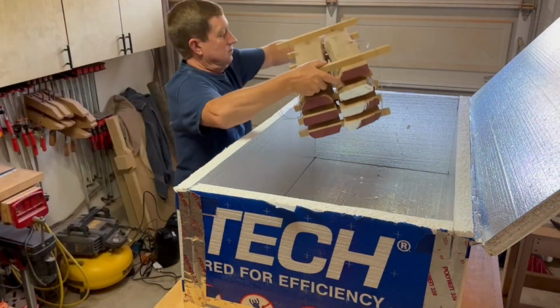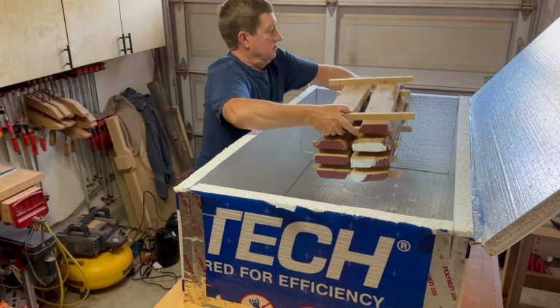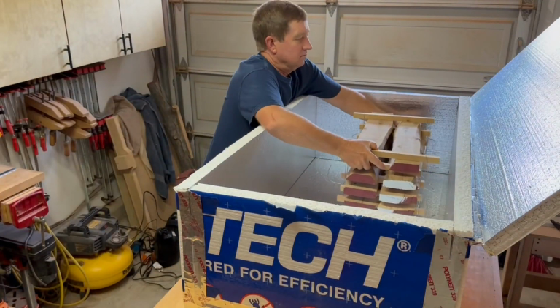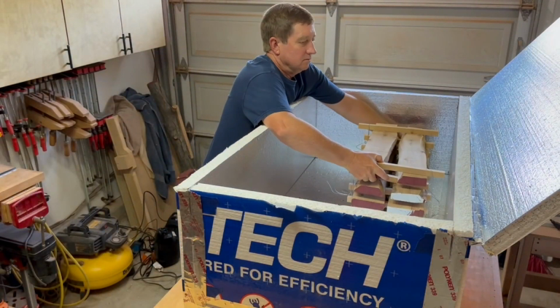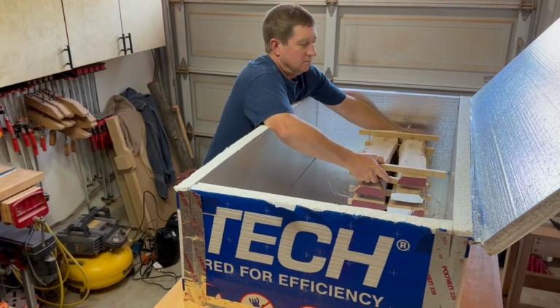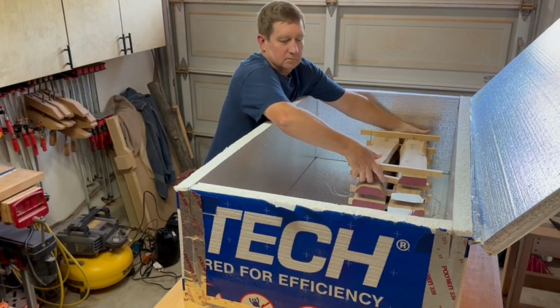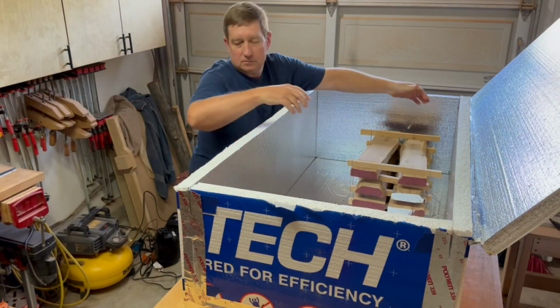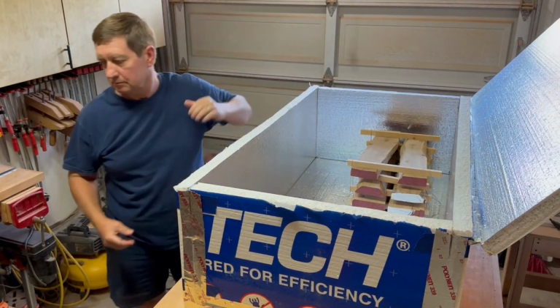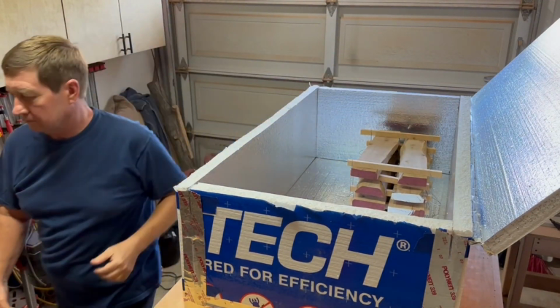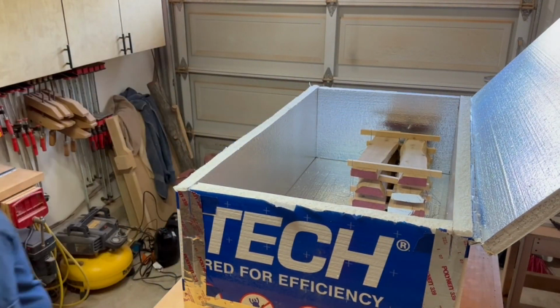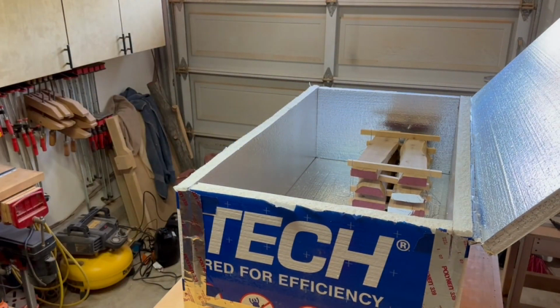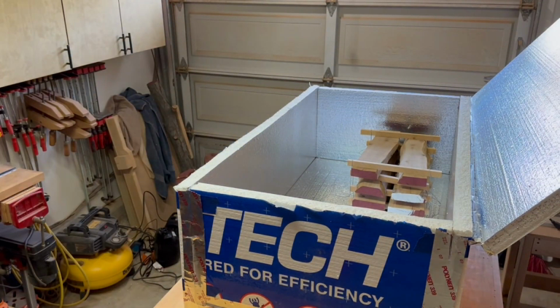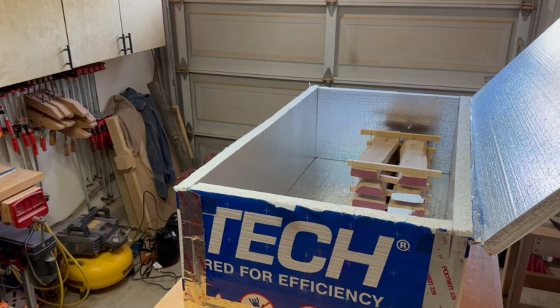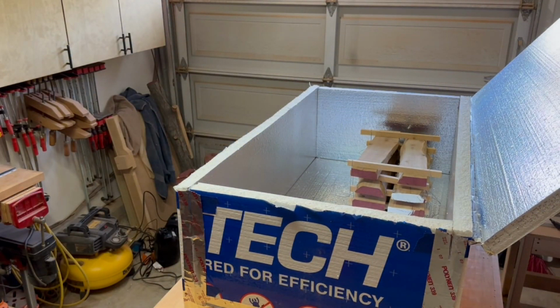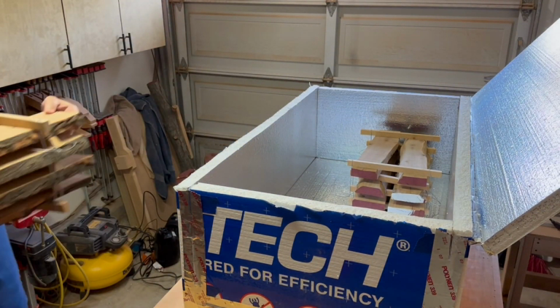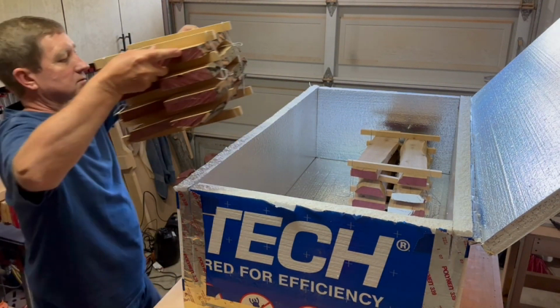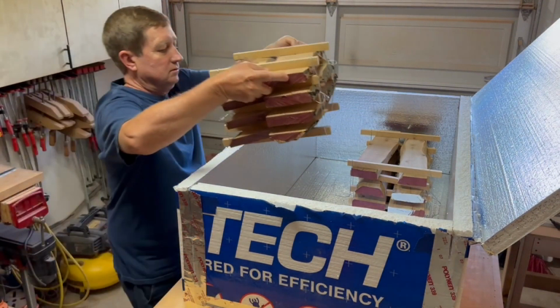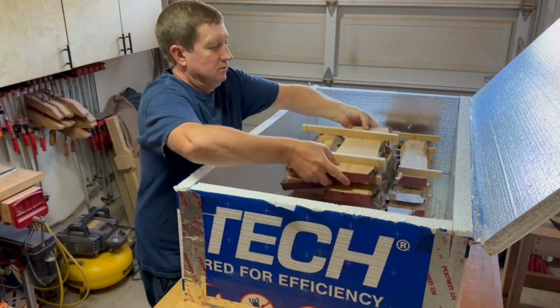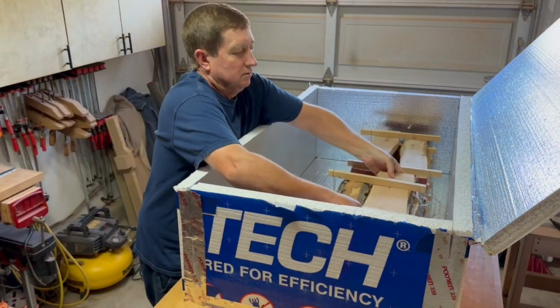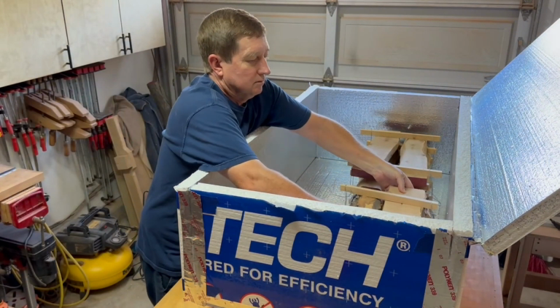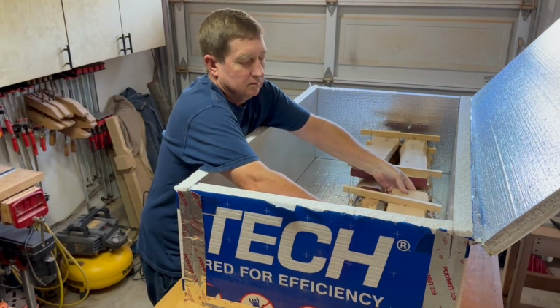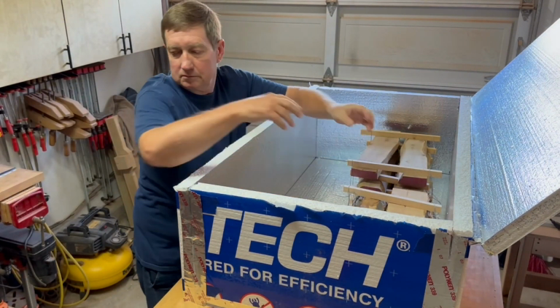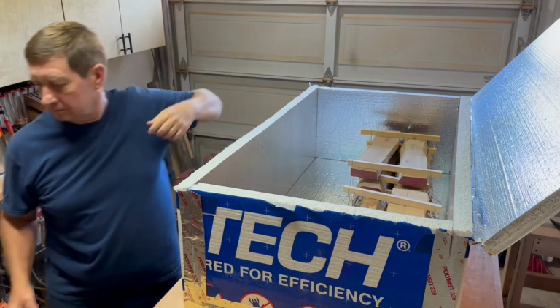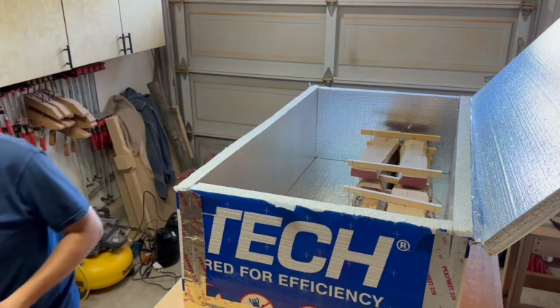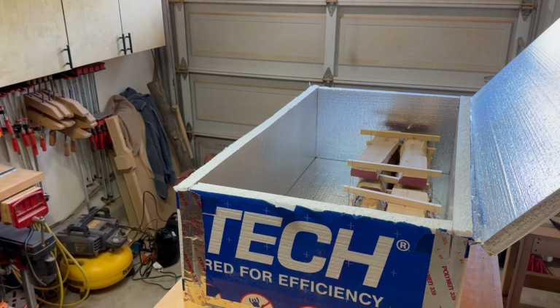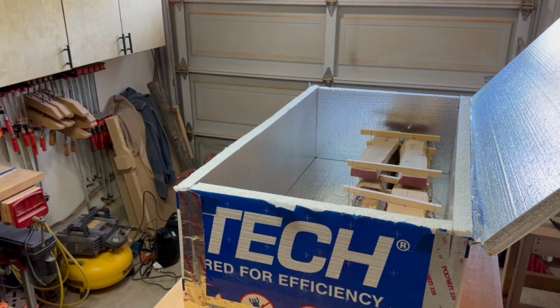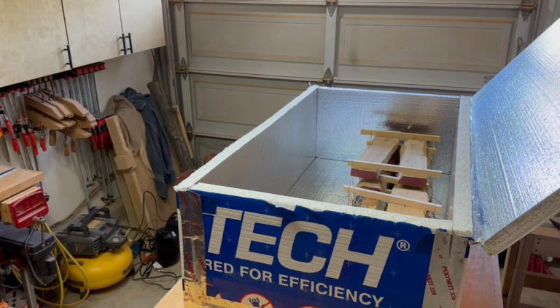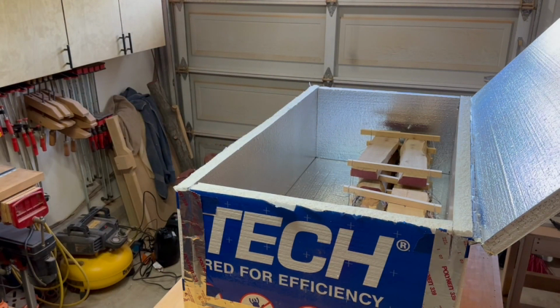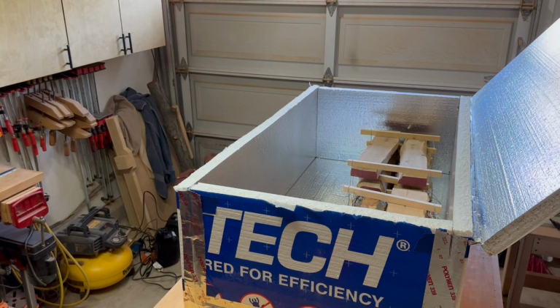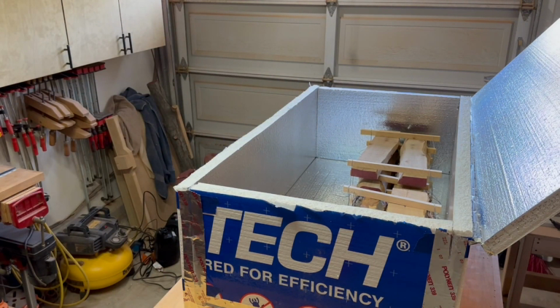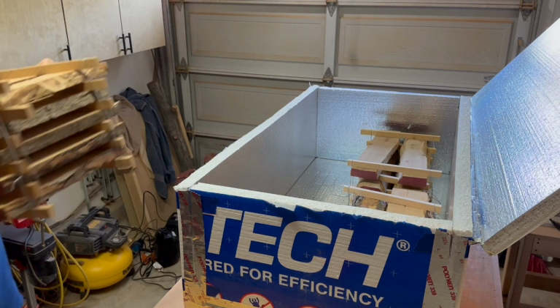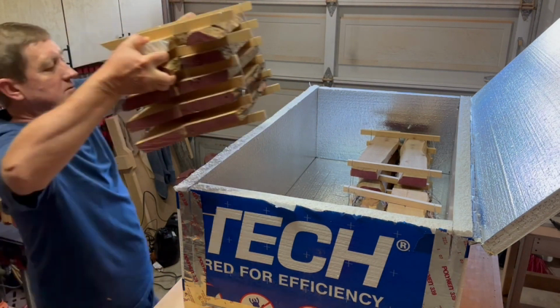So then I just load the wood in. I've already stacked and stickered it so it'll help with air circulation and heat up more quickly.